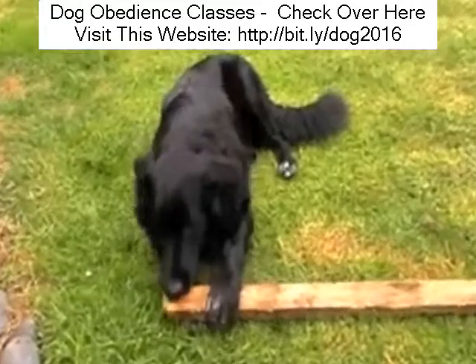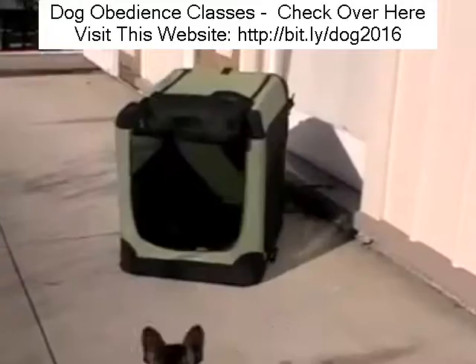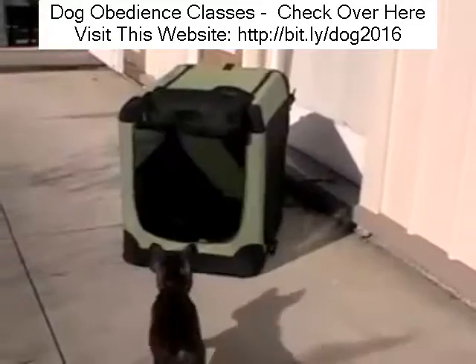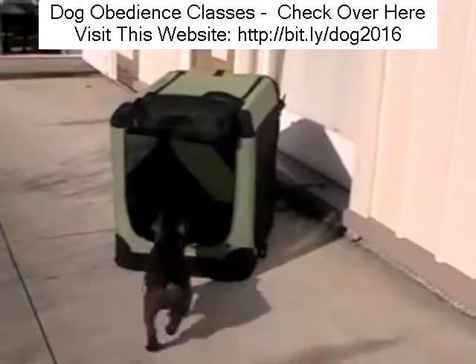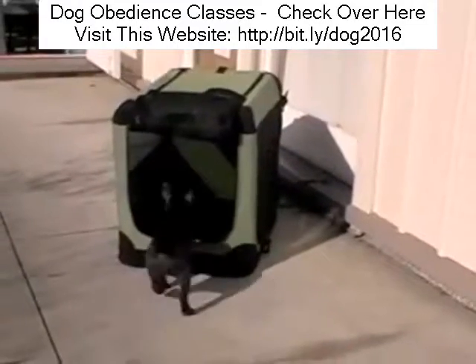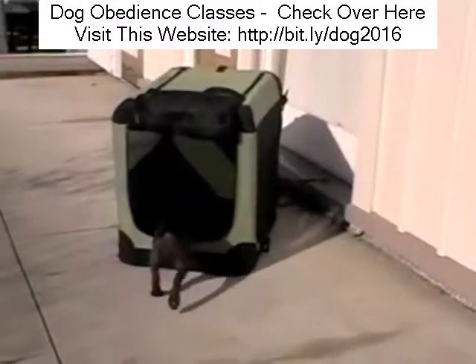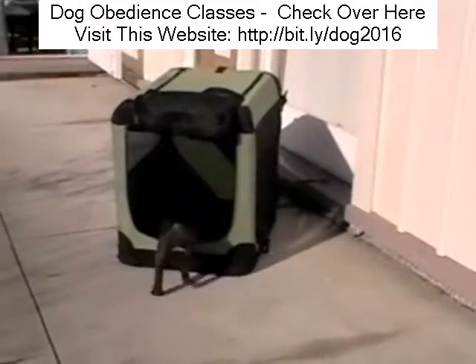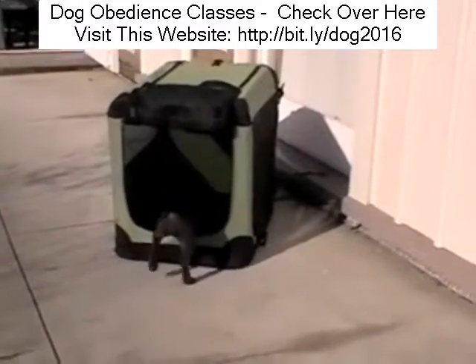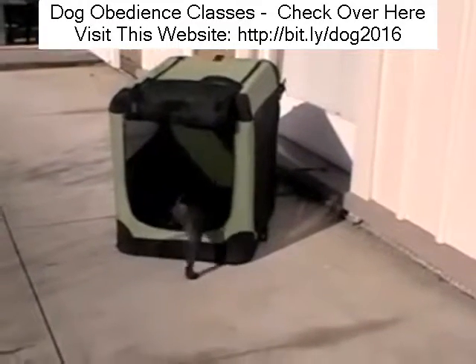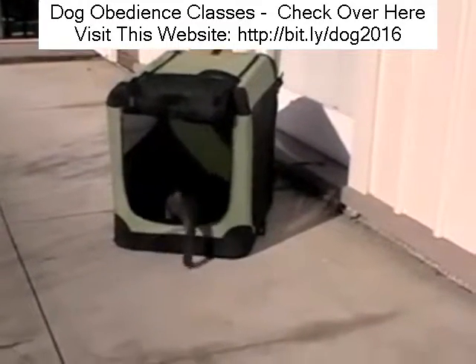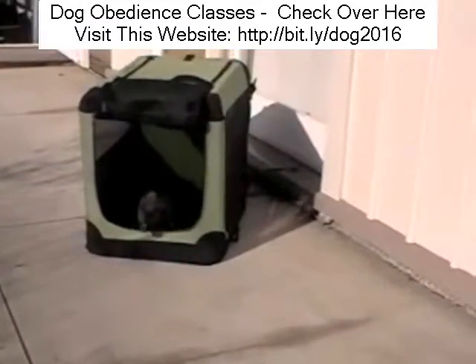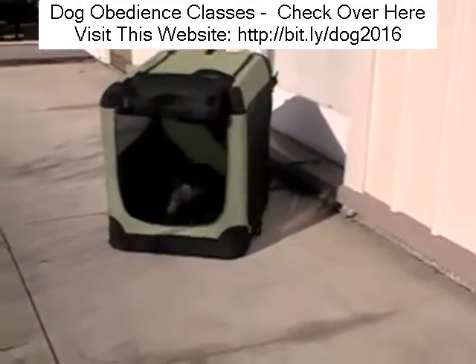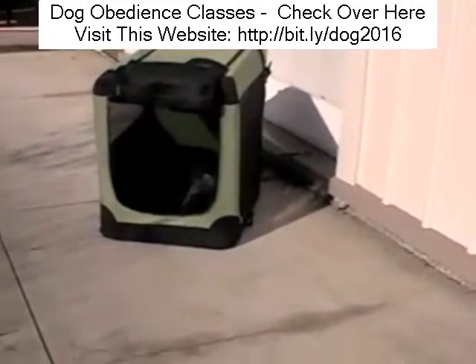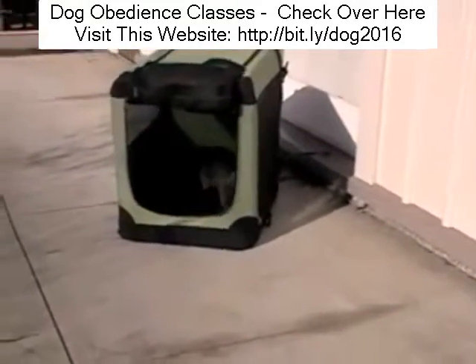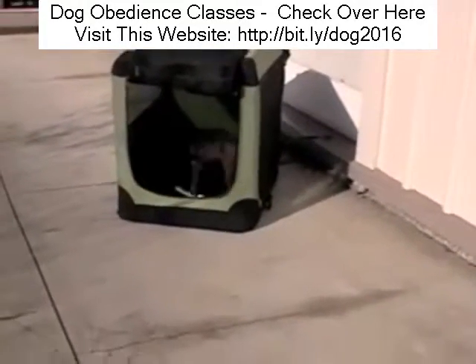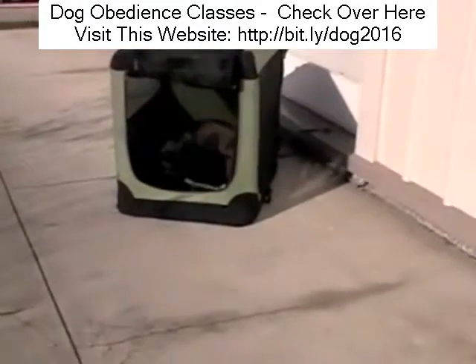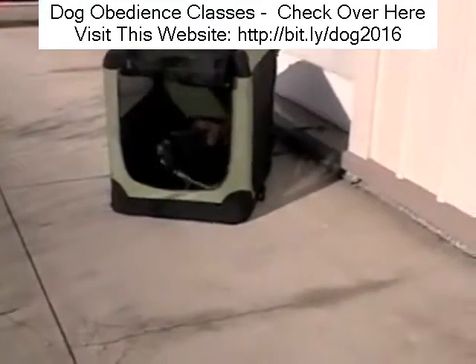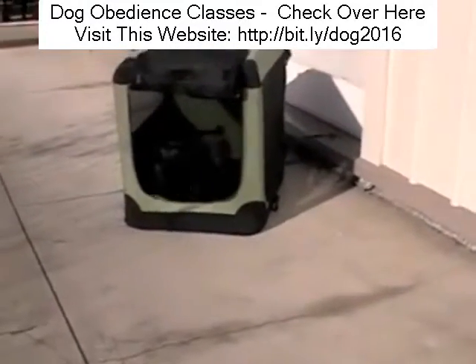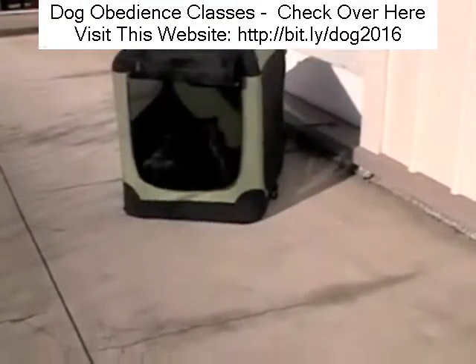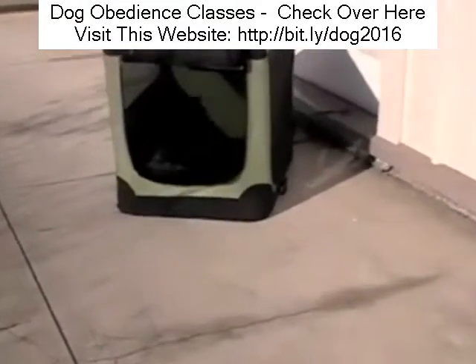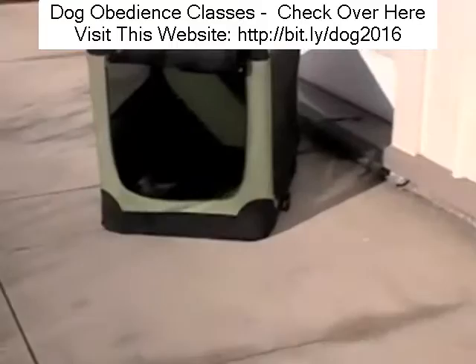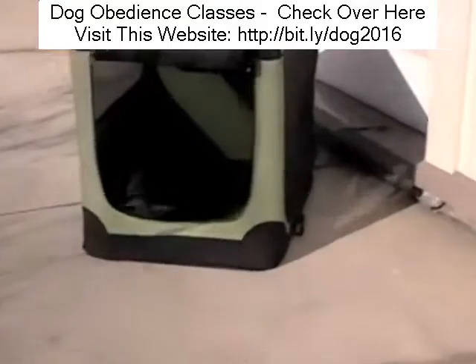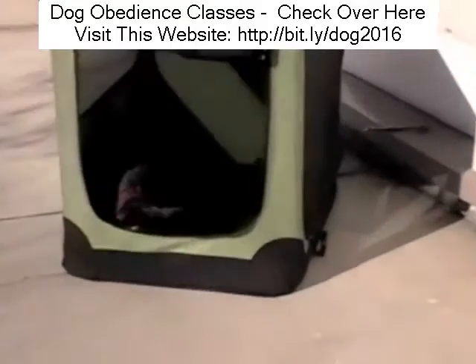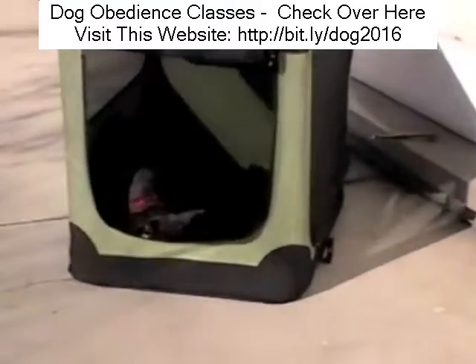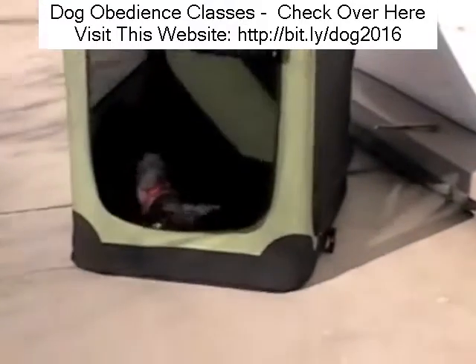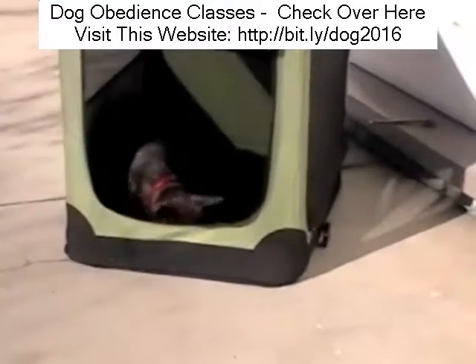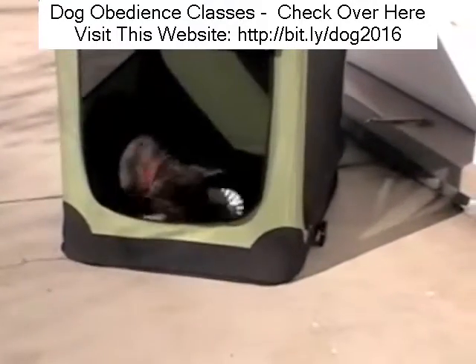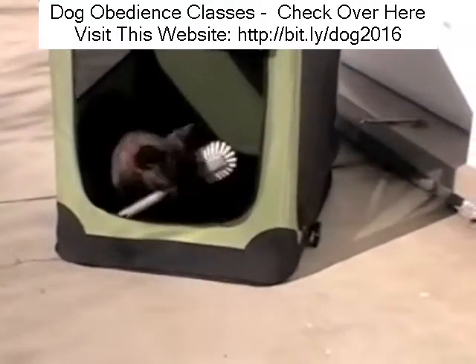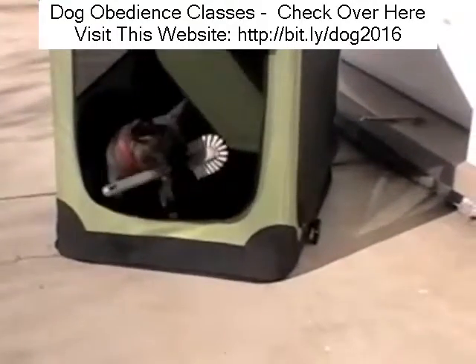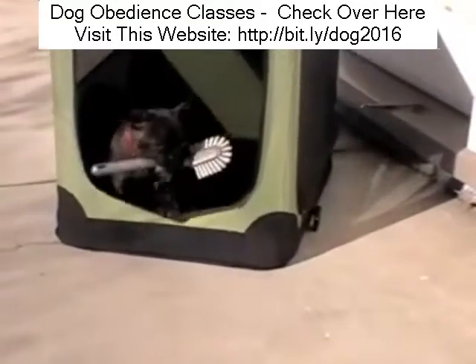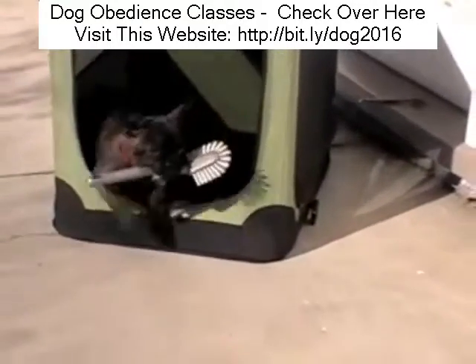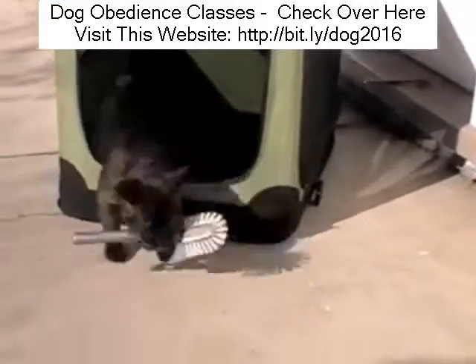Make sure your dog knows which toys are theirs to chew by putting them into its pen or handing them over and saying, 'This is for Molly.'